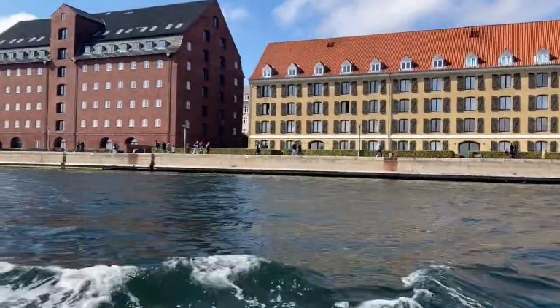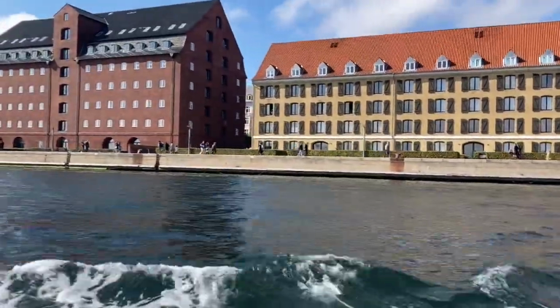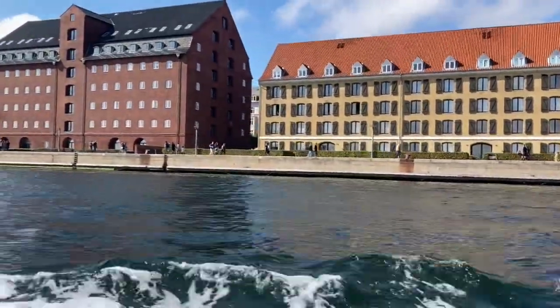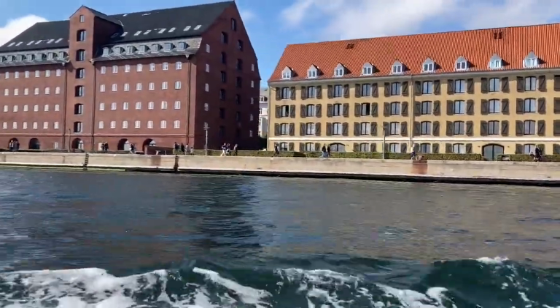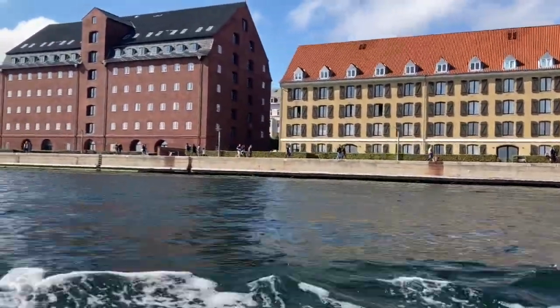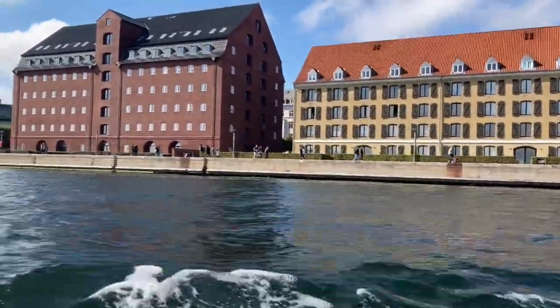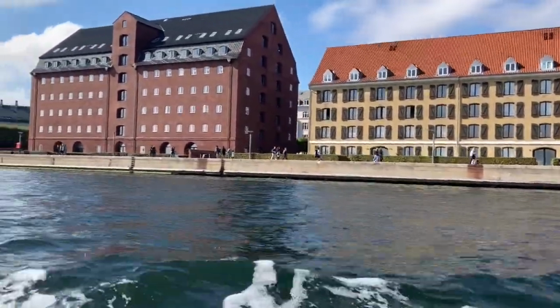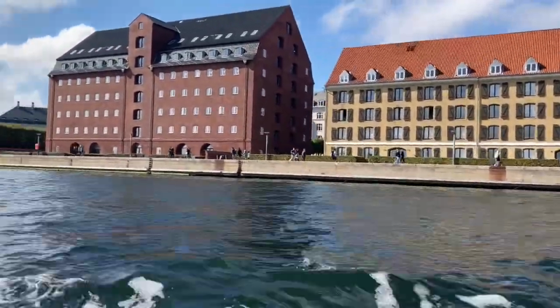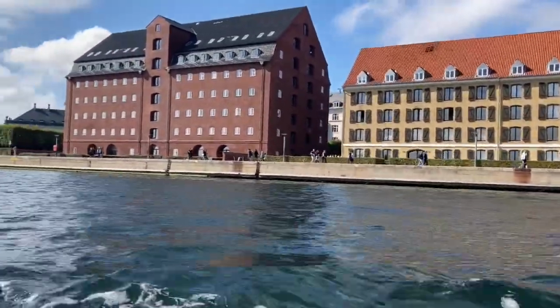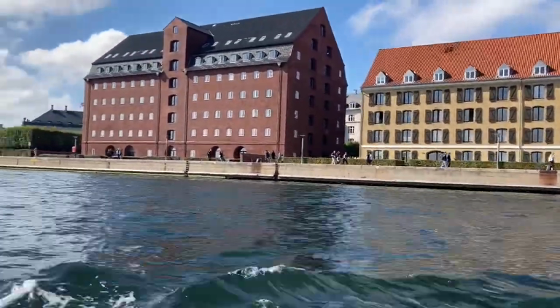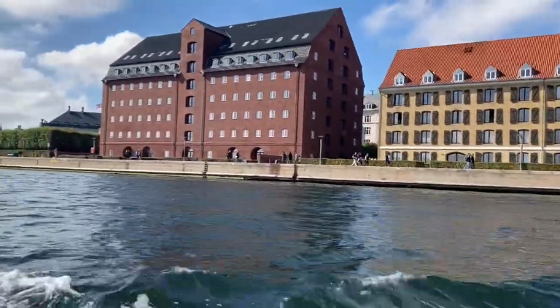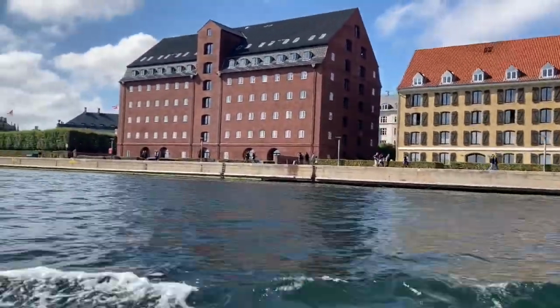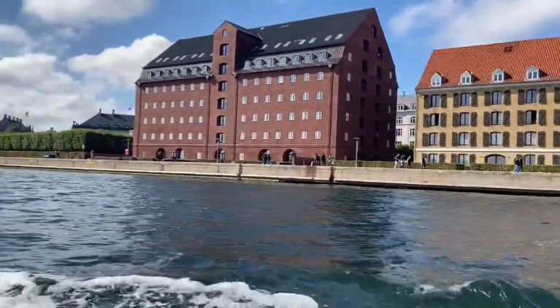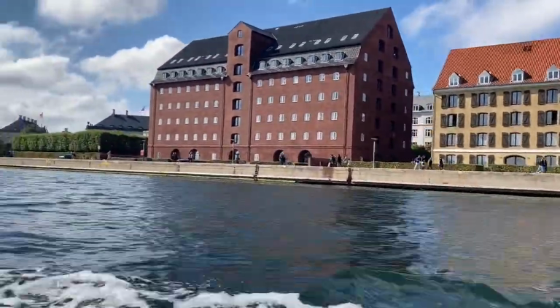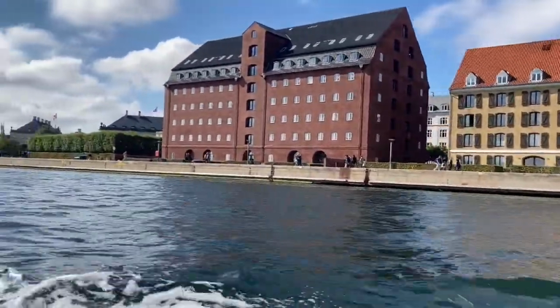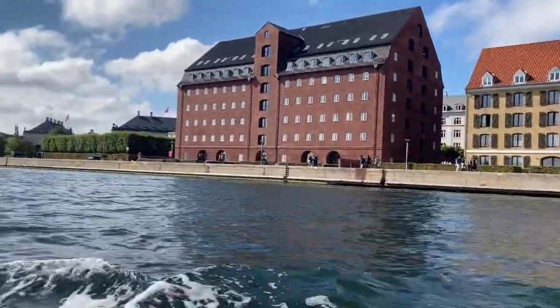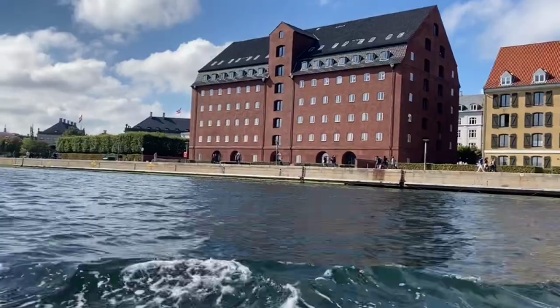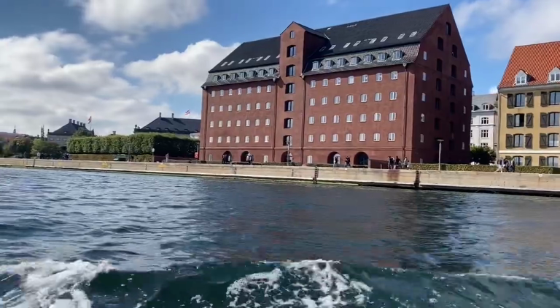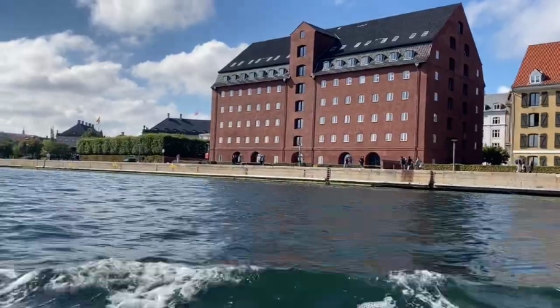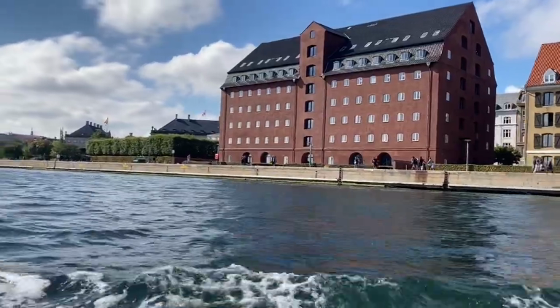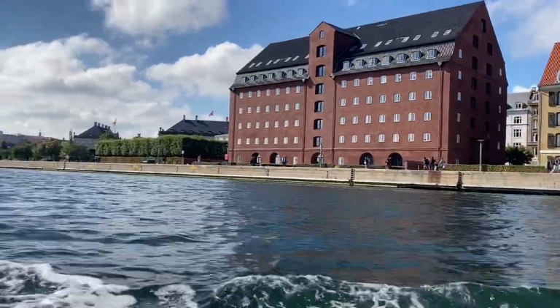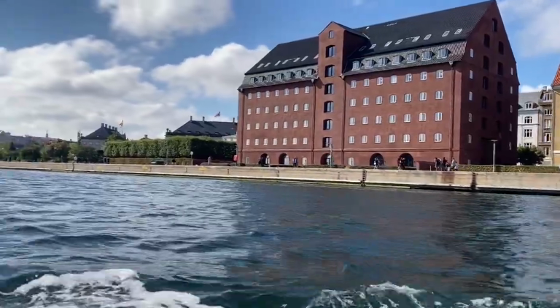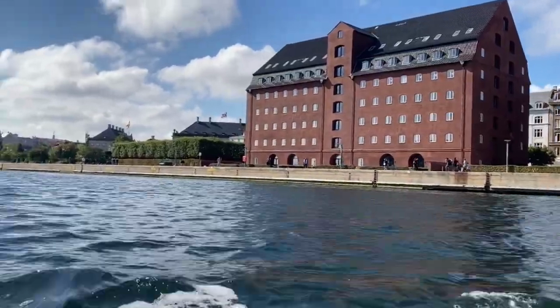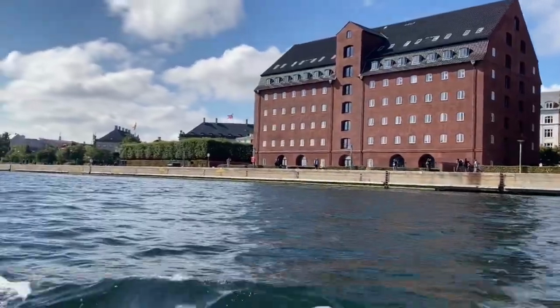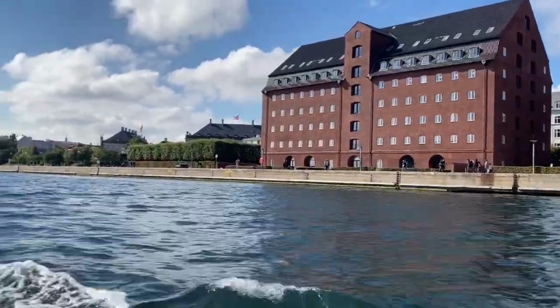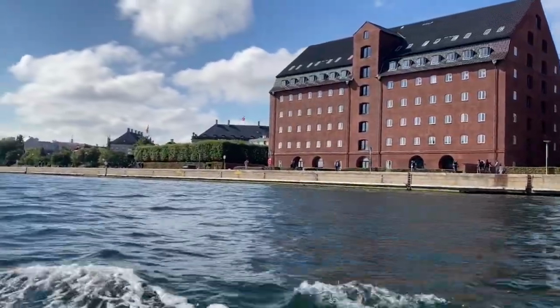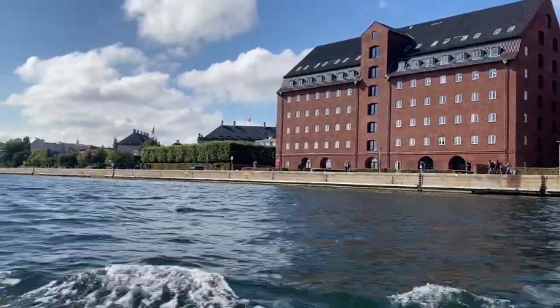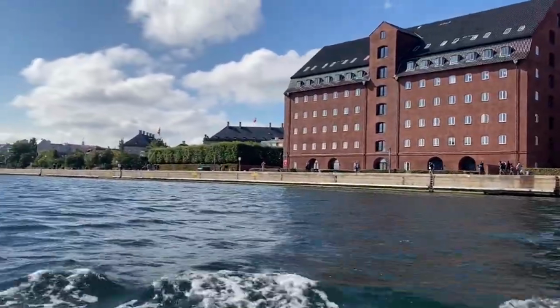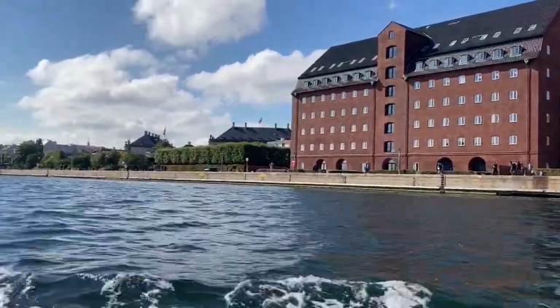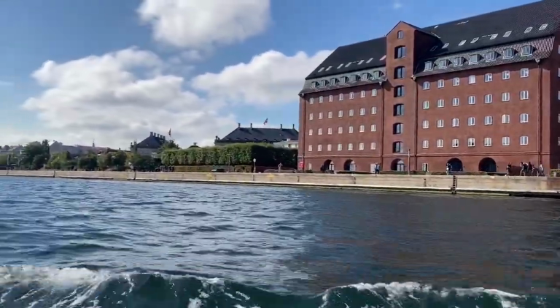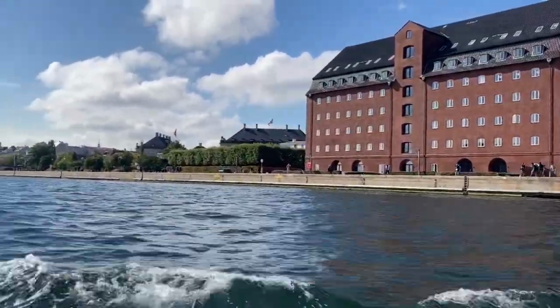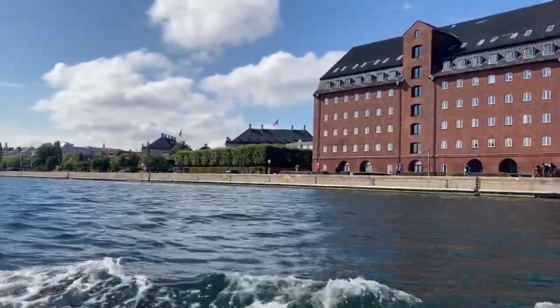And the red warehouse at the end is where we had our goods in the Gold Coast in Africa, which is now also used for apartments.